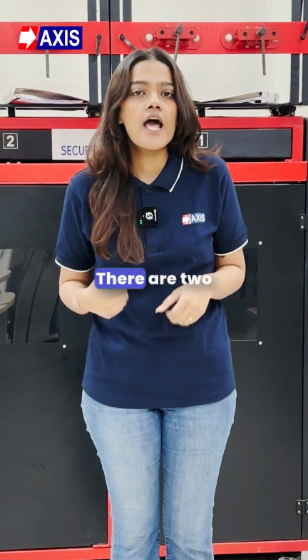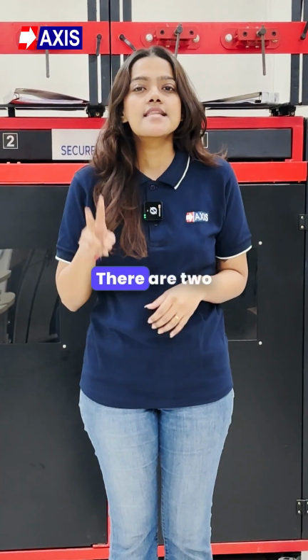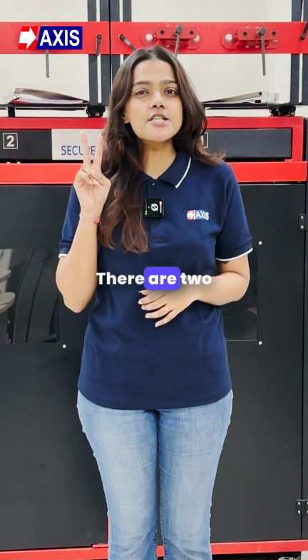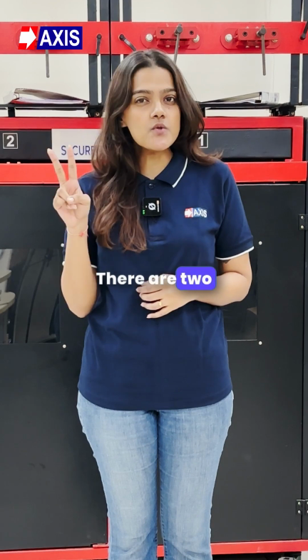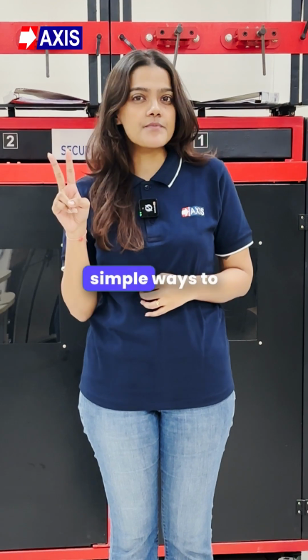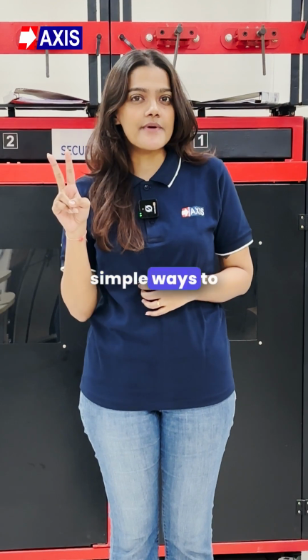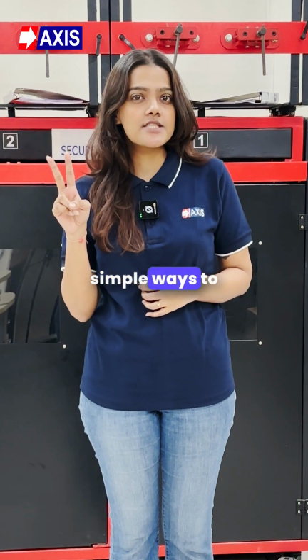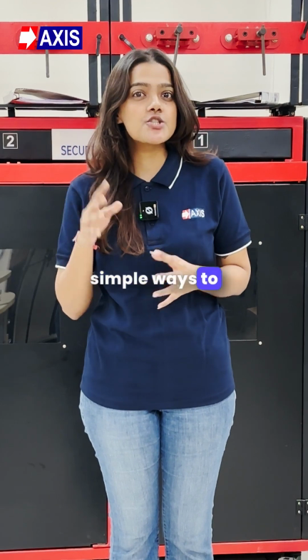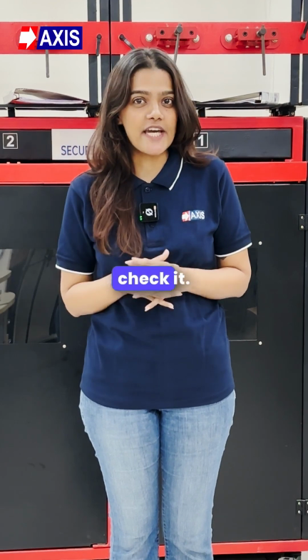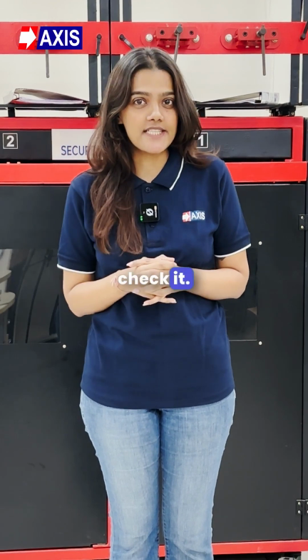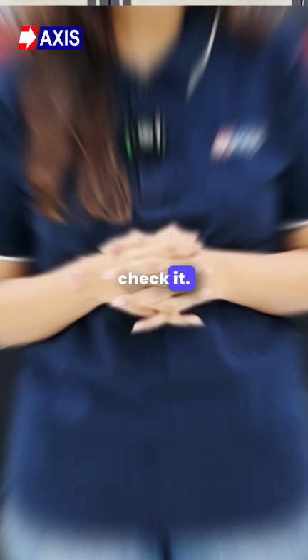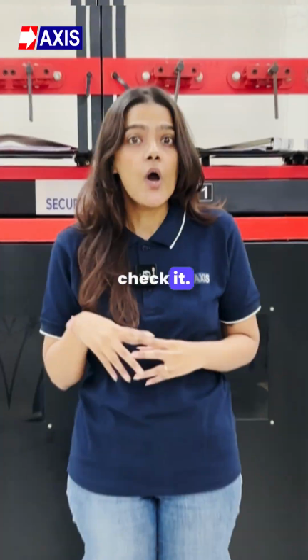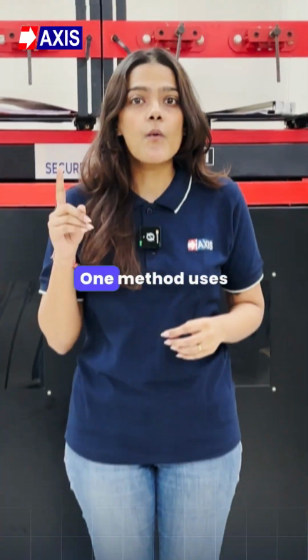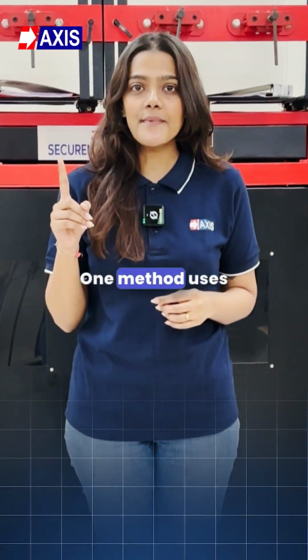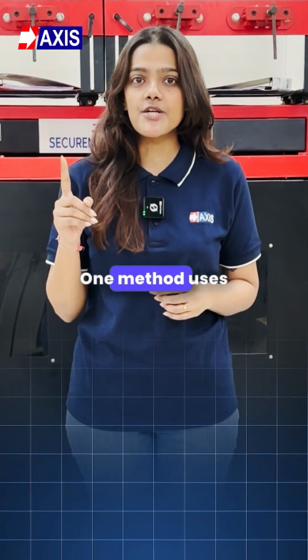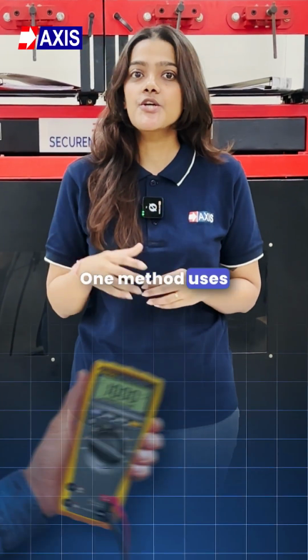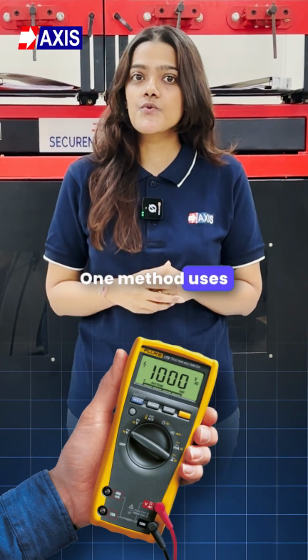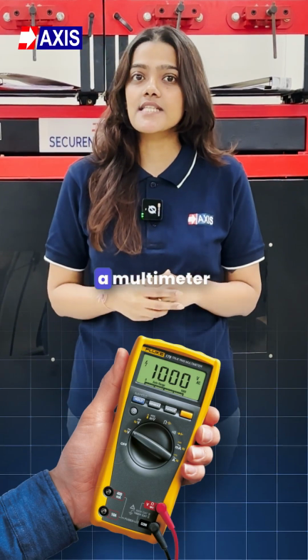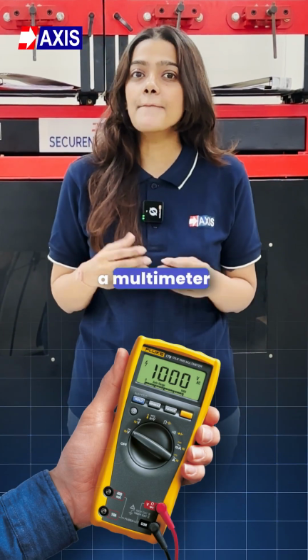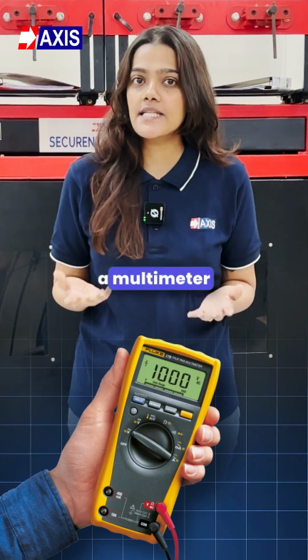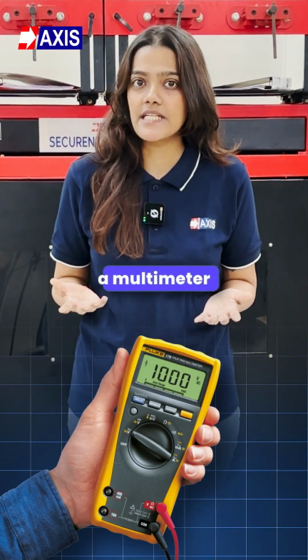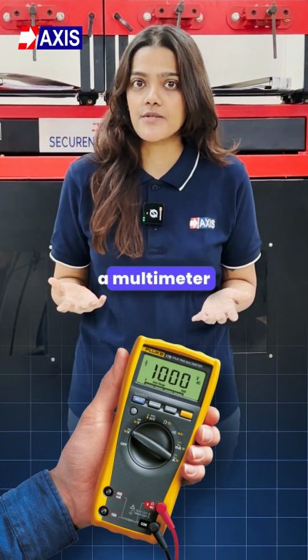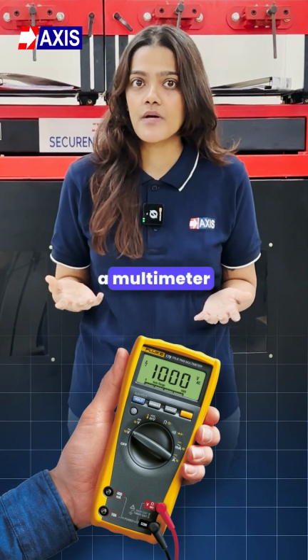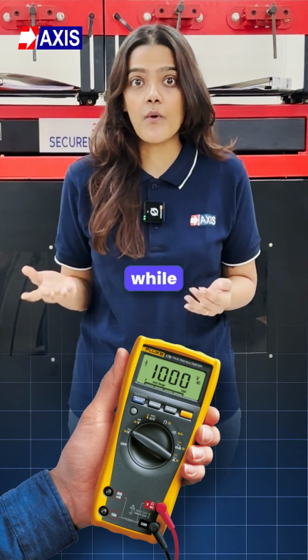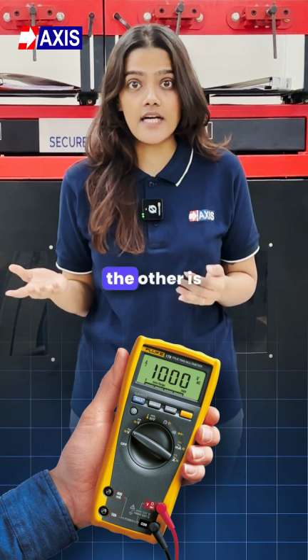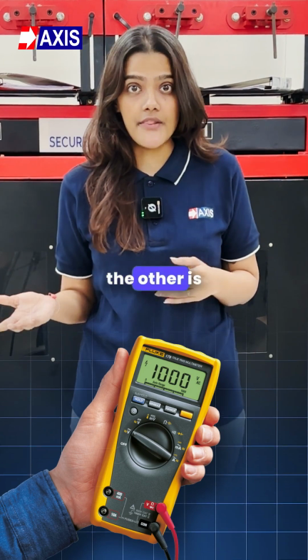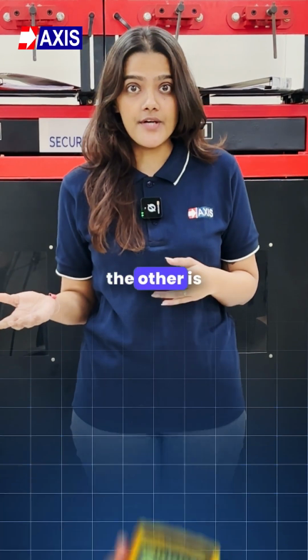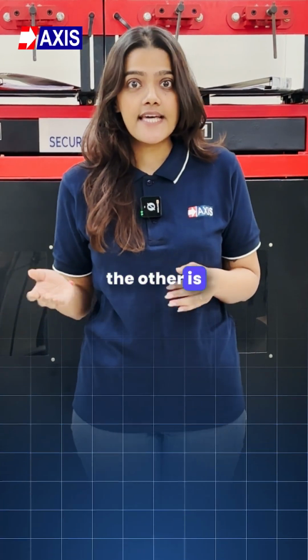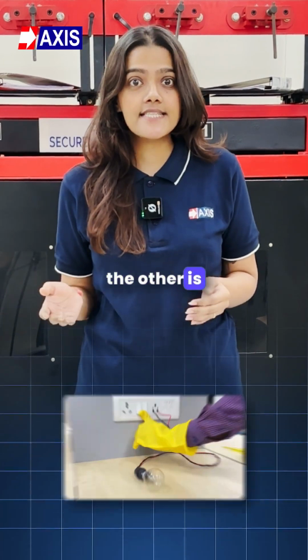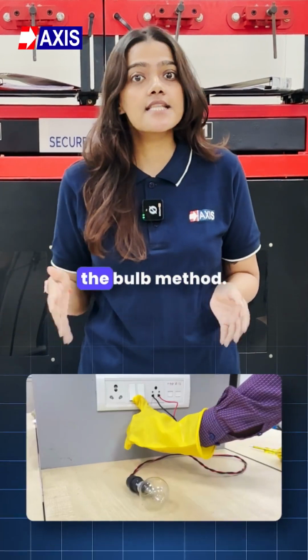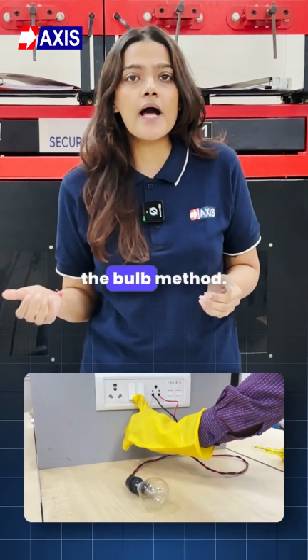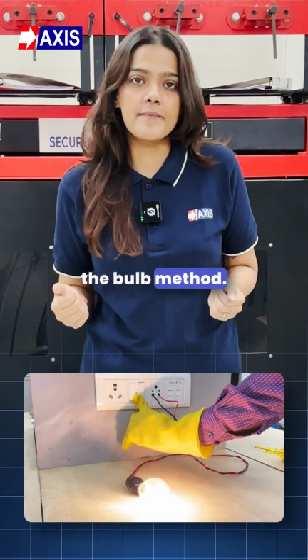There are two simple ways to check it. One method uses a multimeter, while the other is the bulk method.